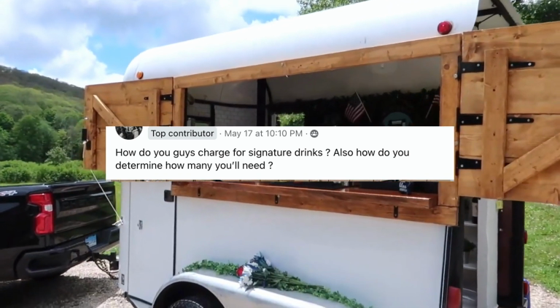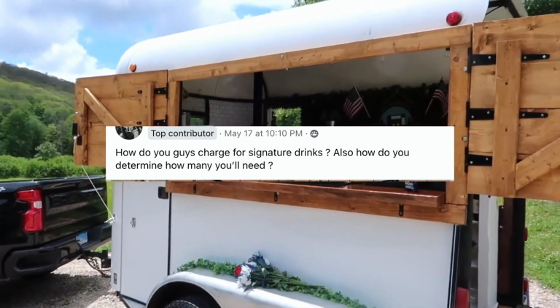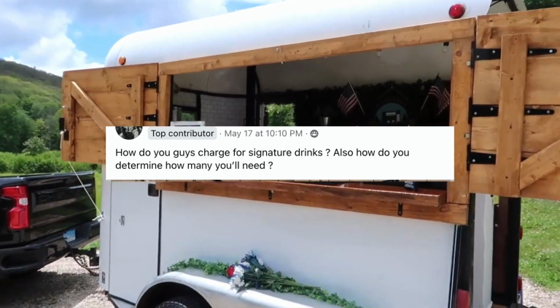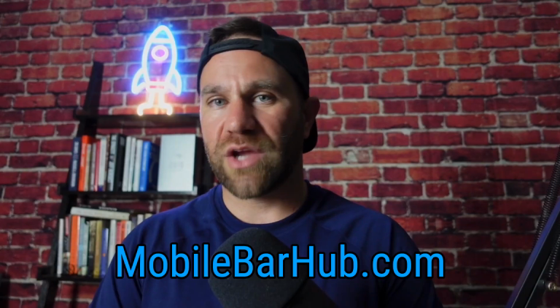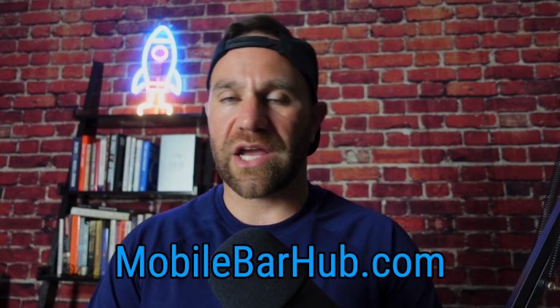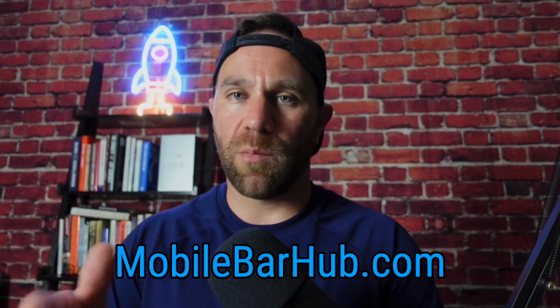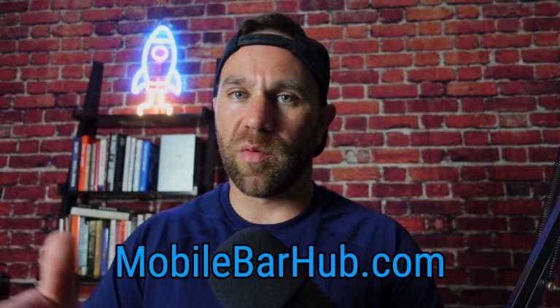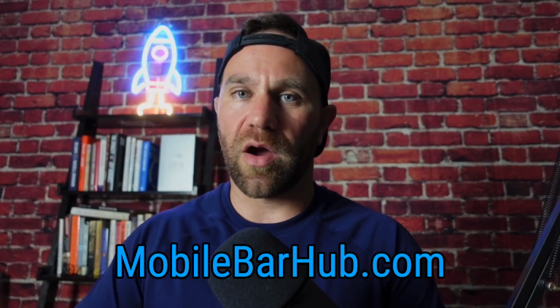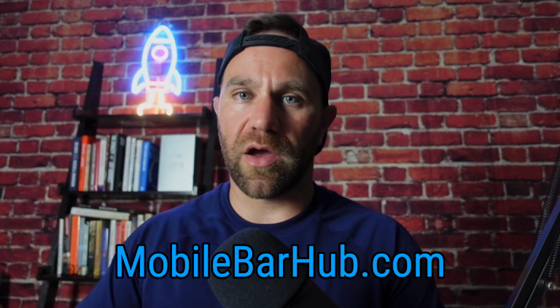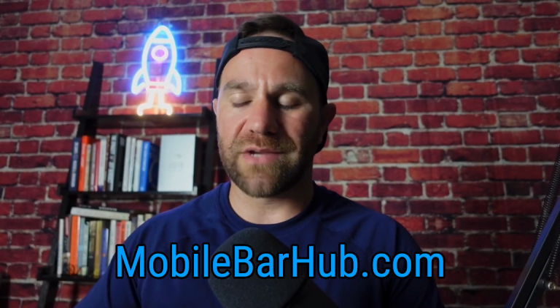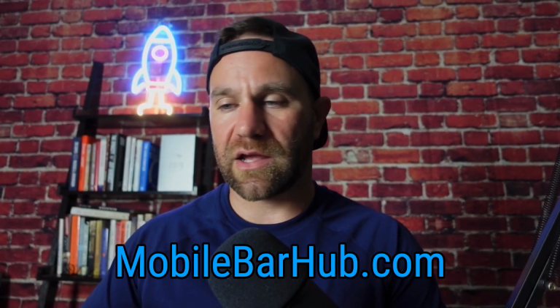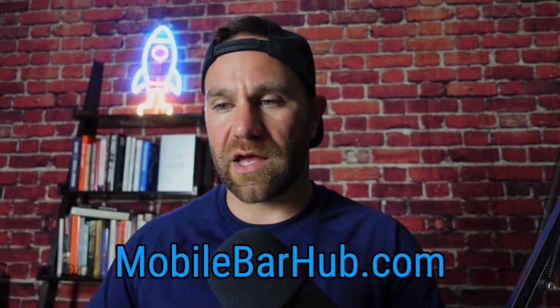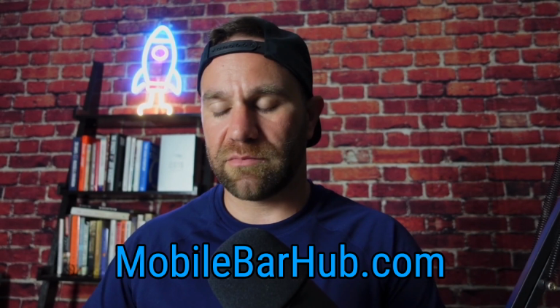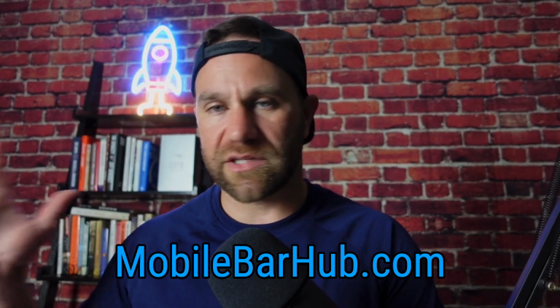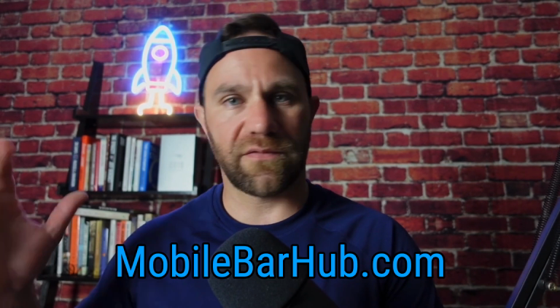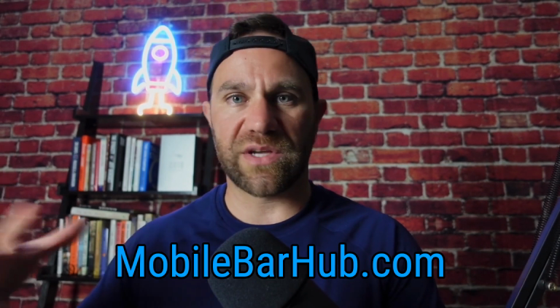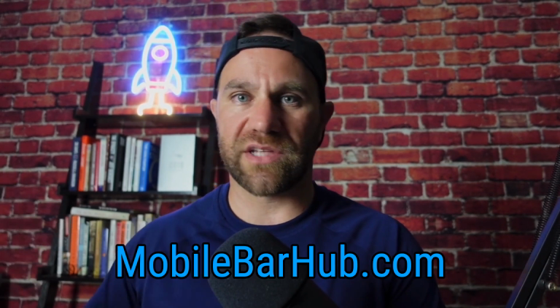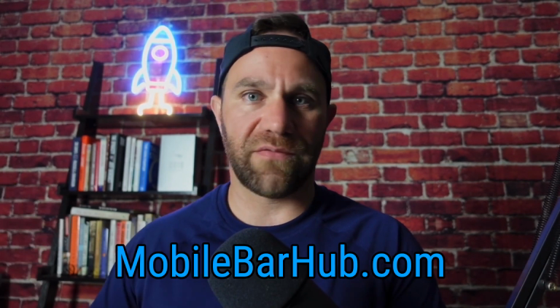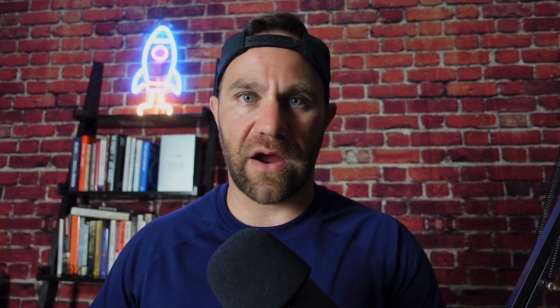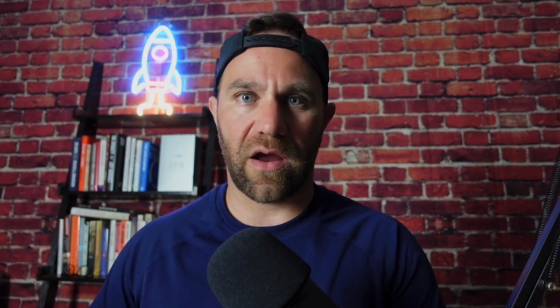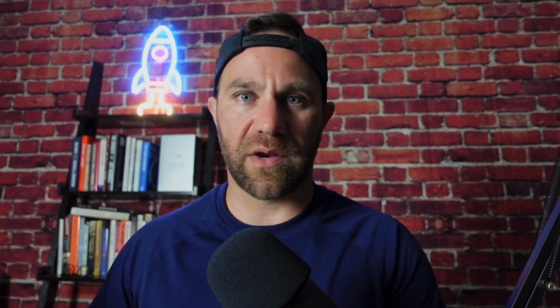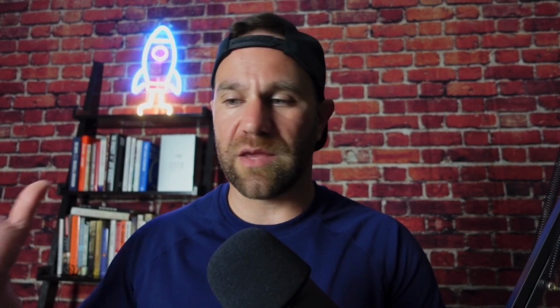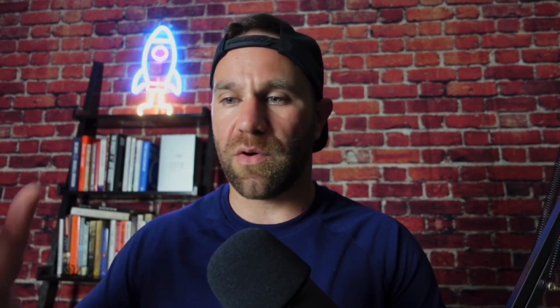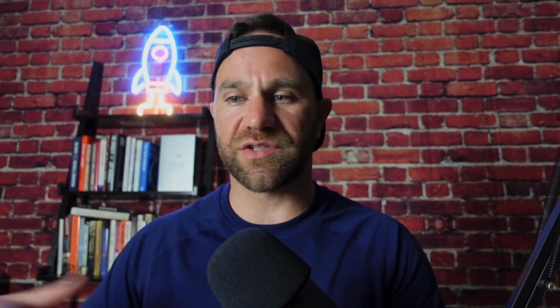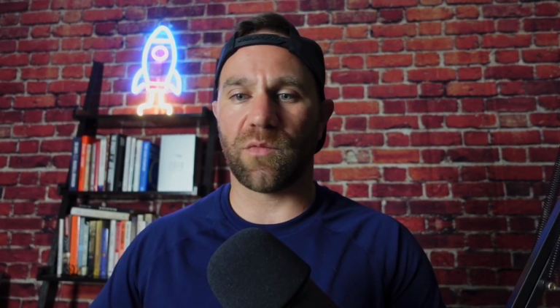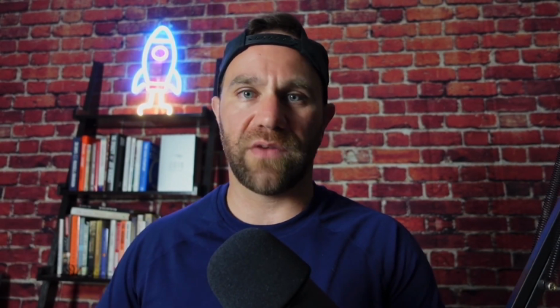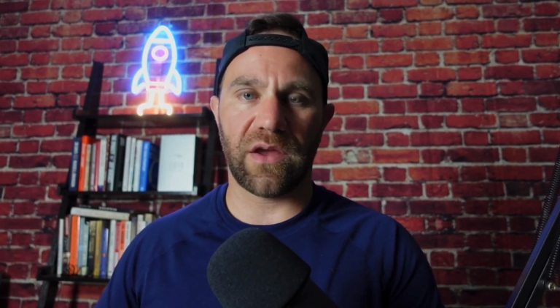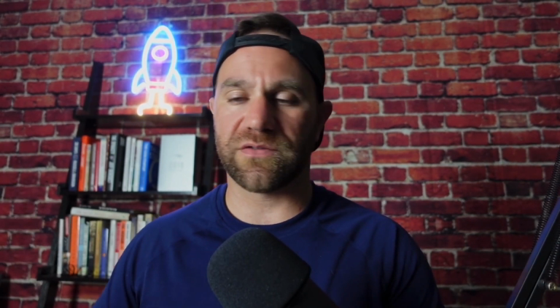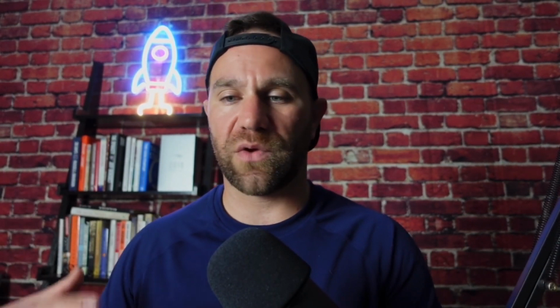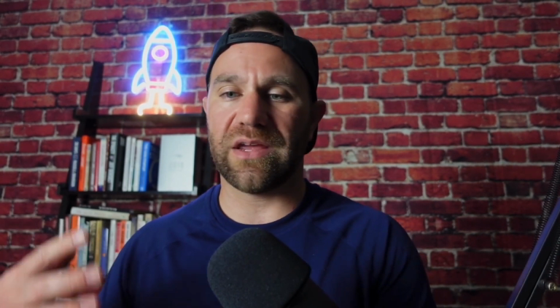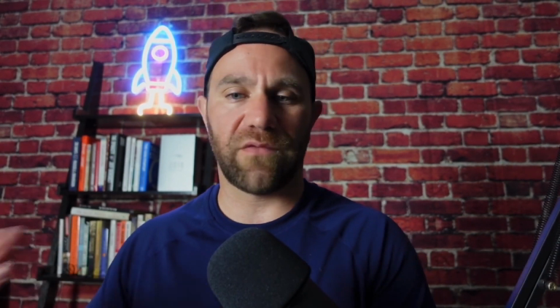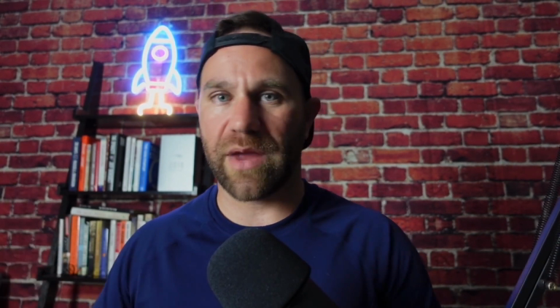Check out mobilebarhub.com — there's a ton of free stuff there. I'm going to keep posting more videos and free information.